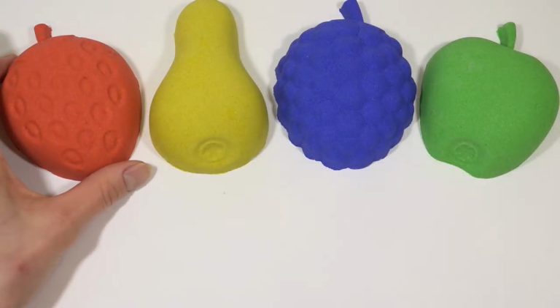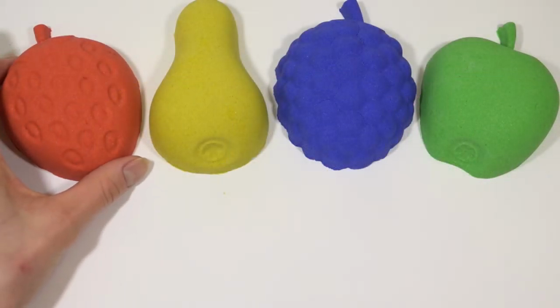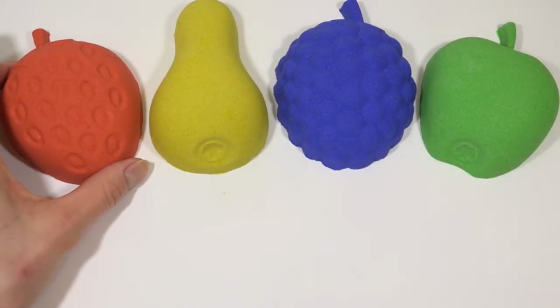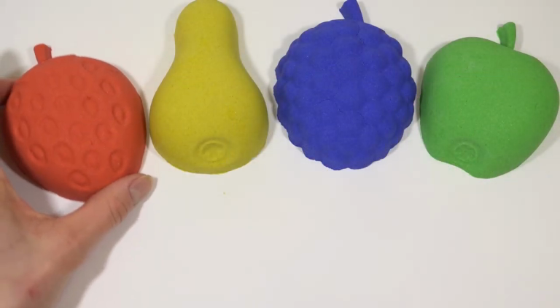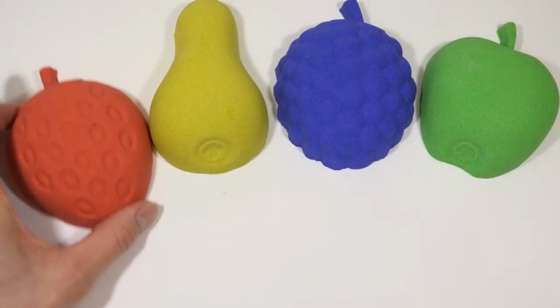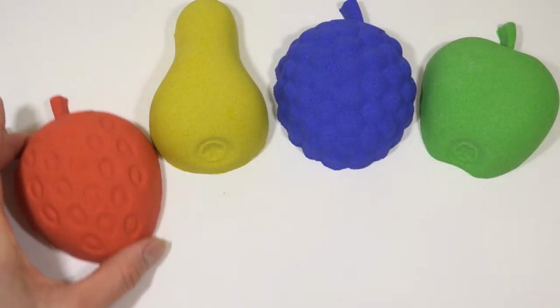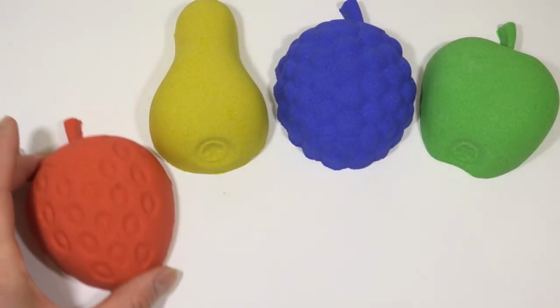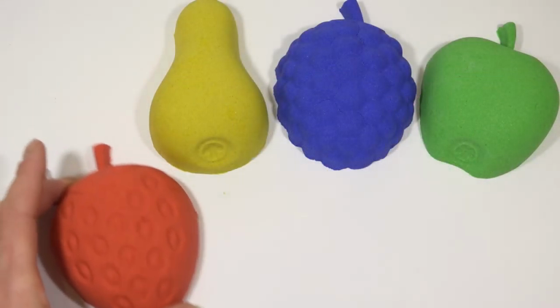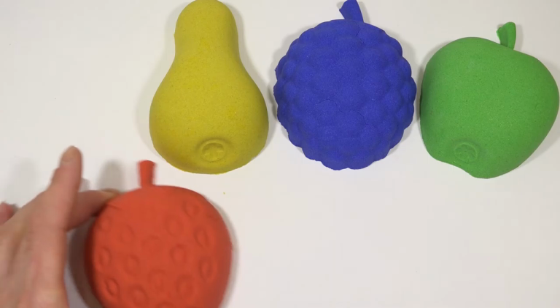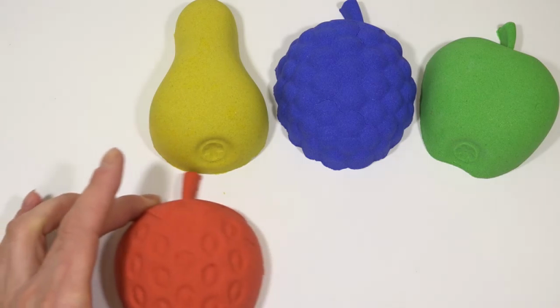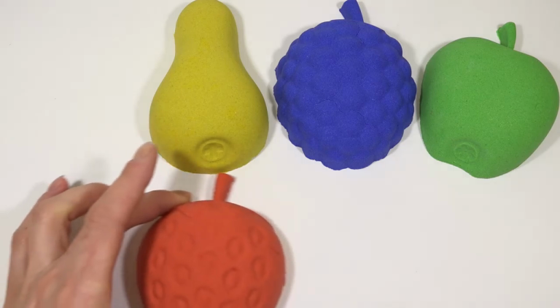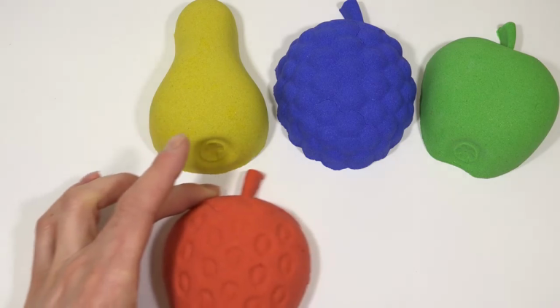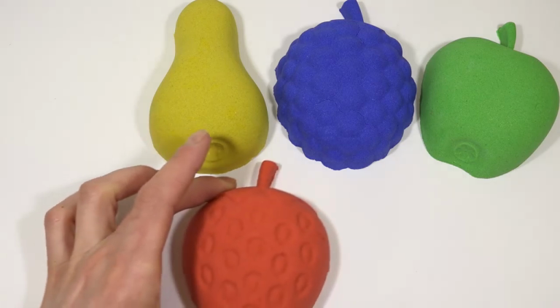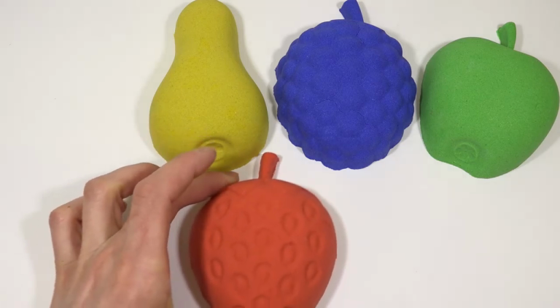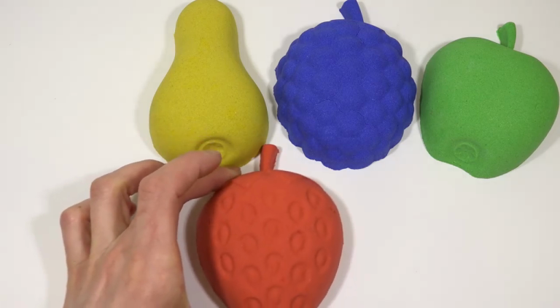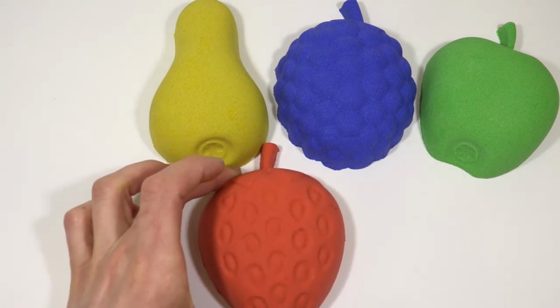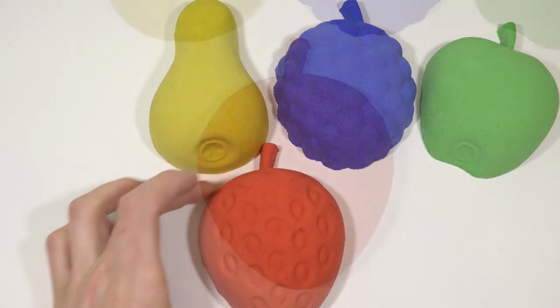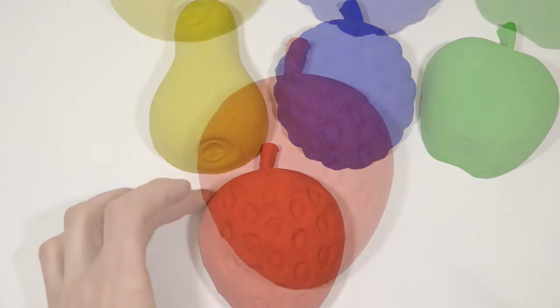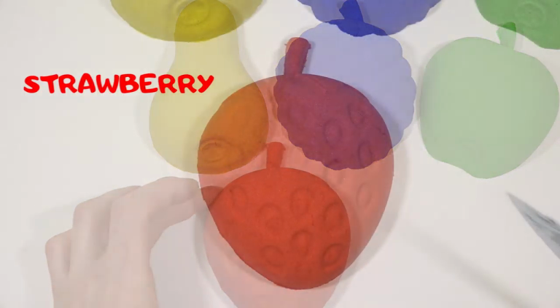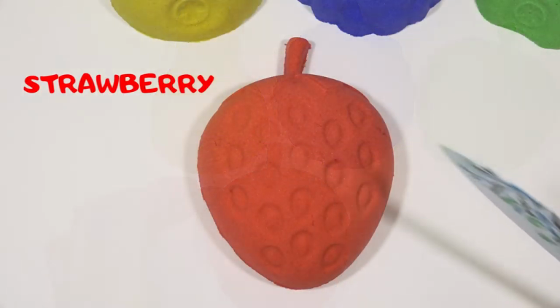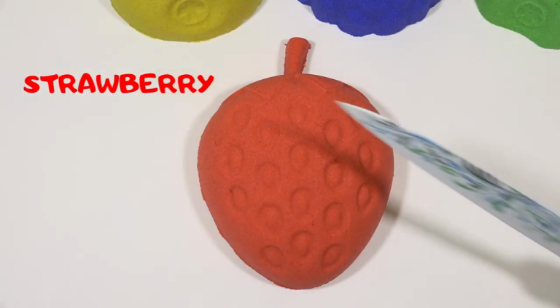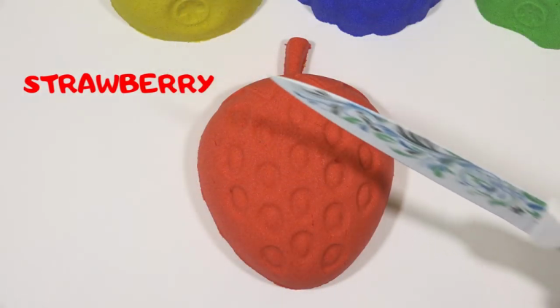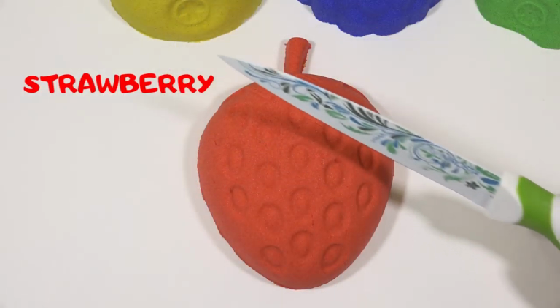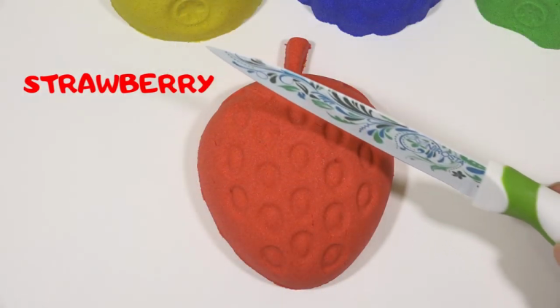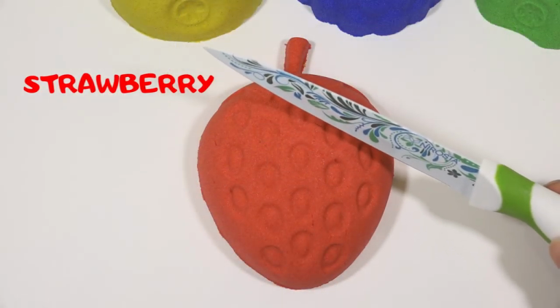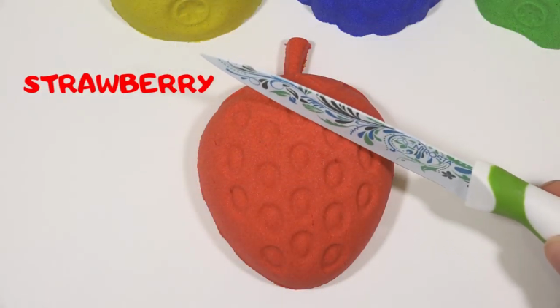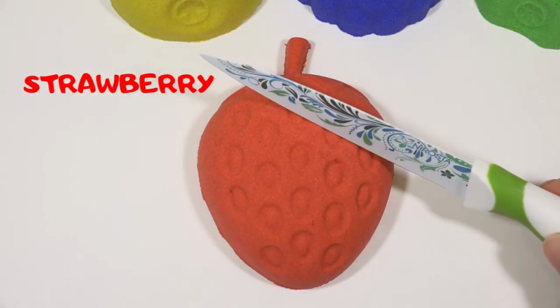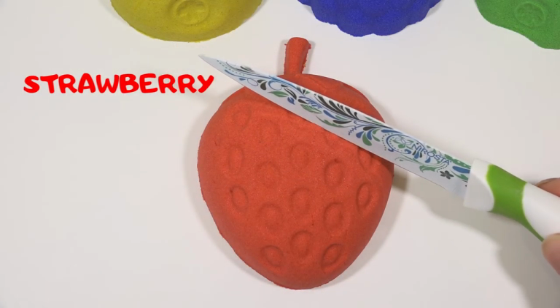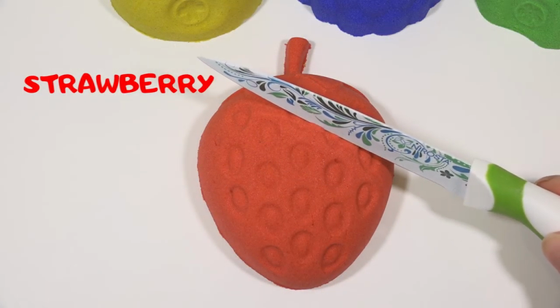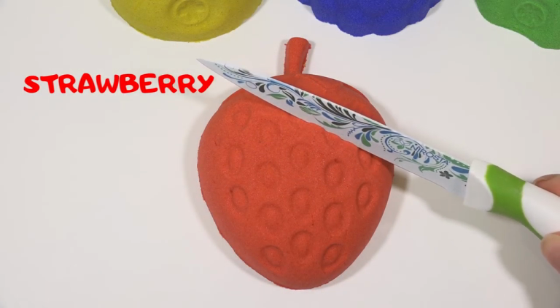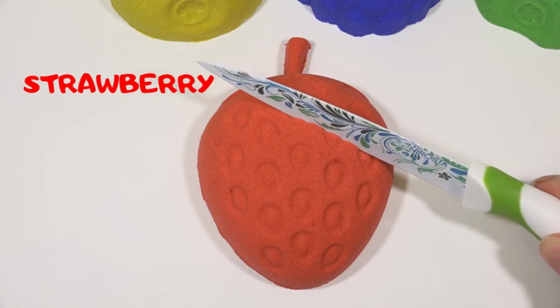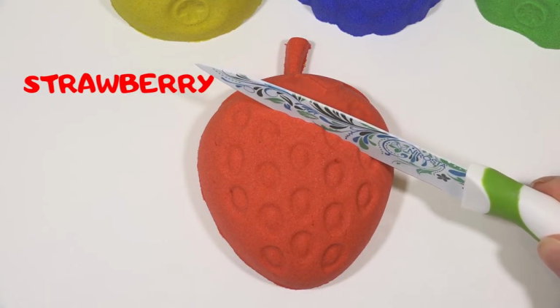Blue. Strawberry. Blue. Blue. Green. Gold. Yellow.